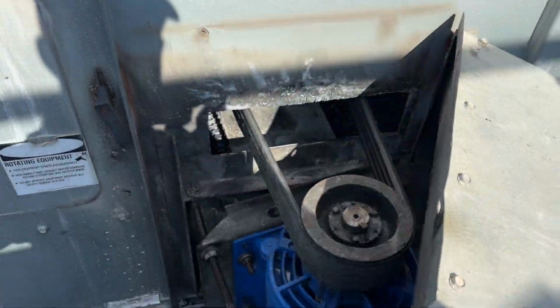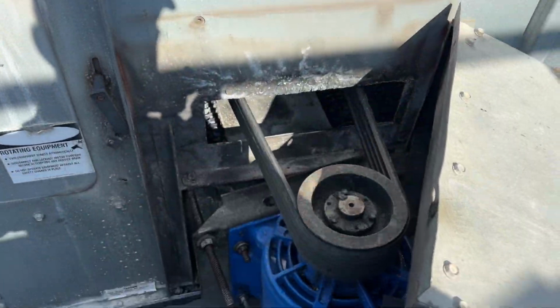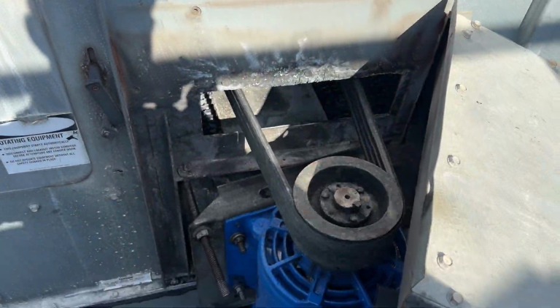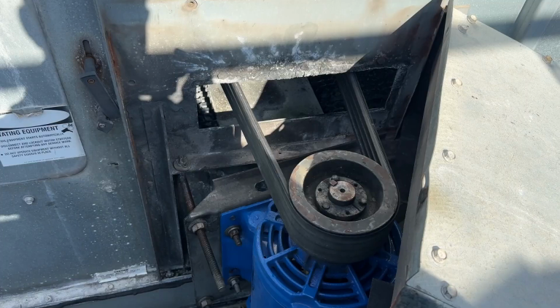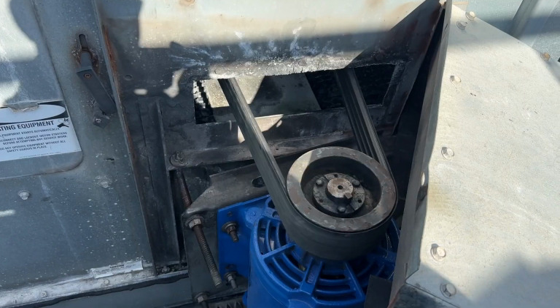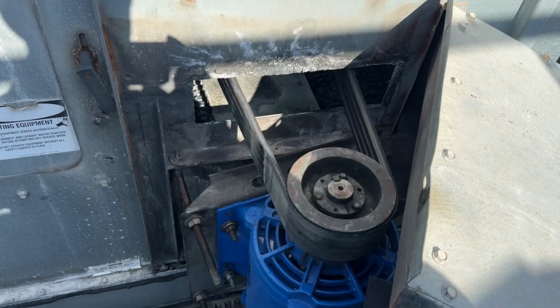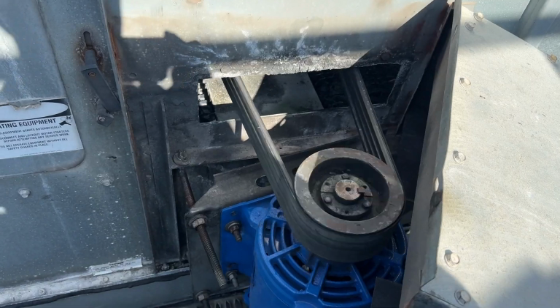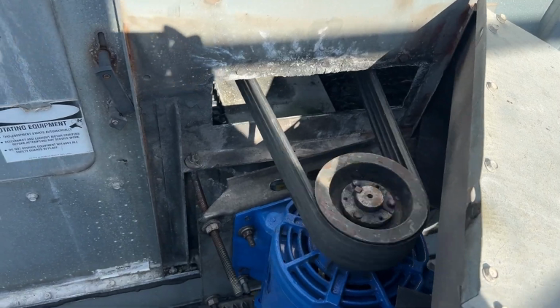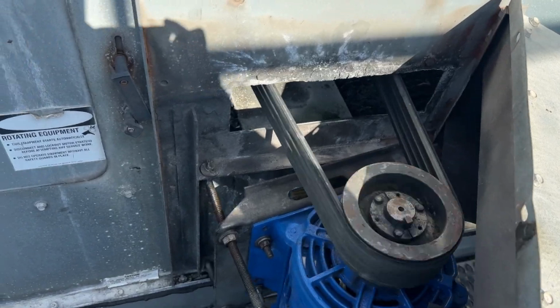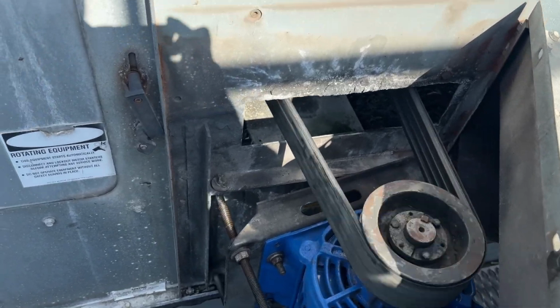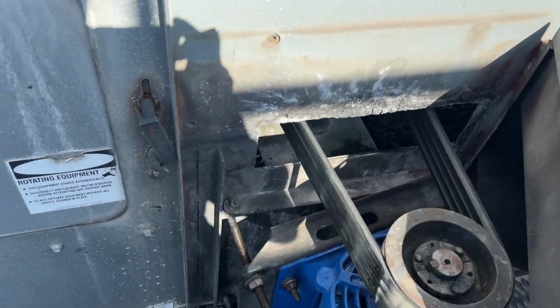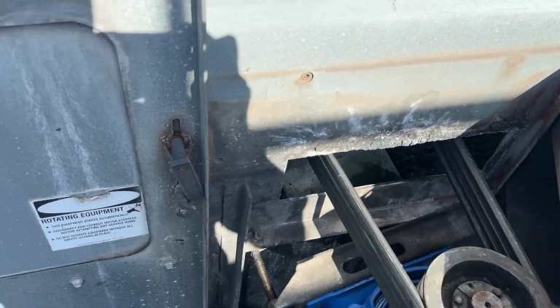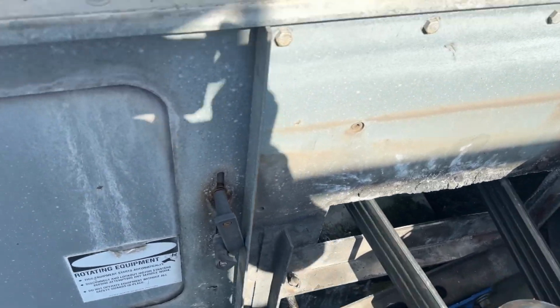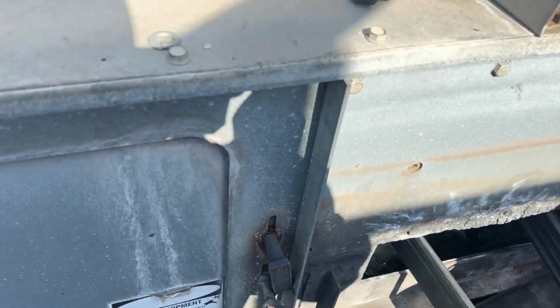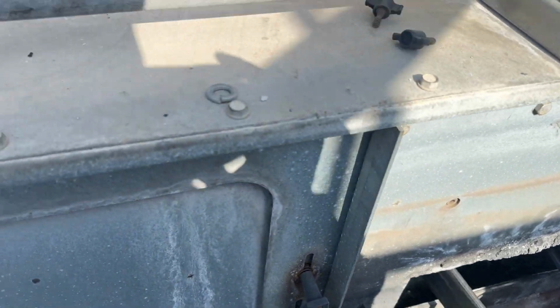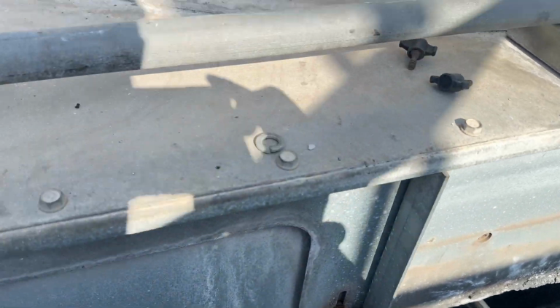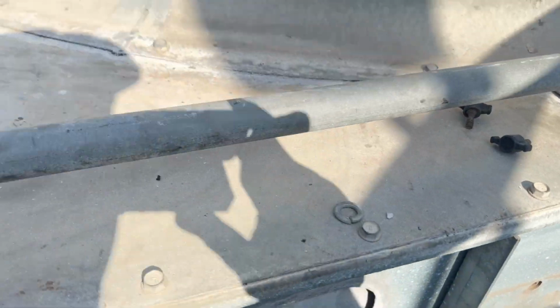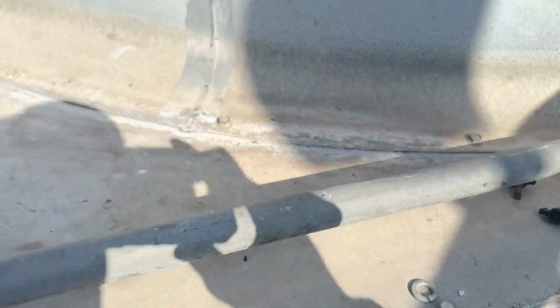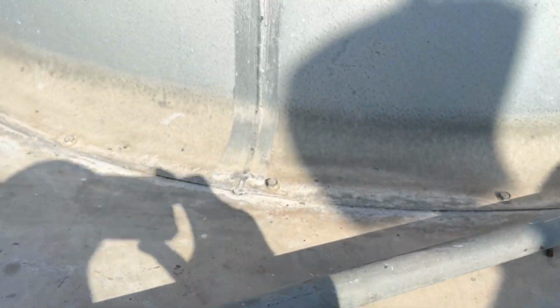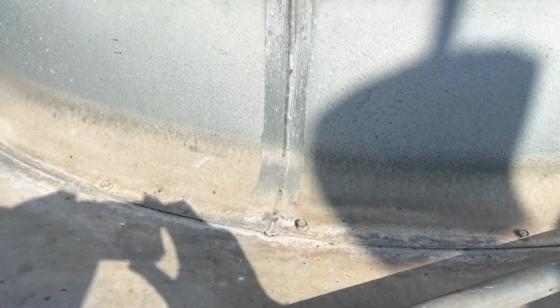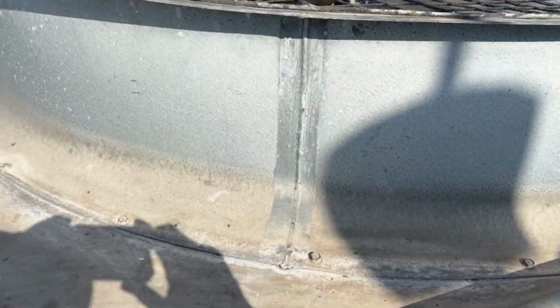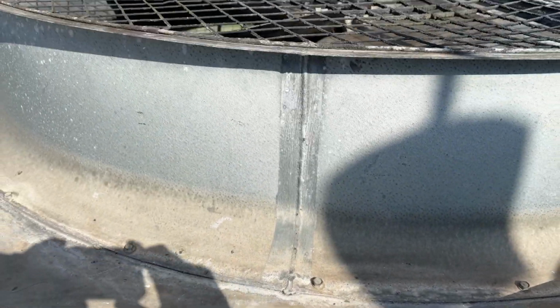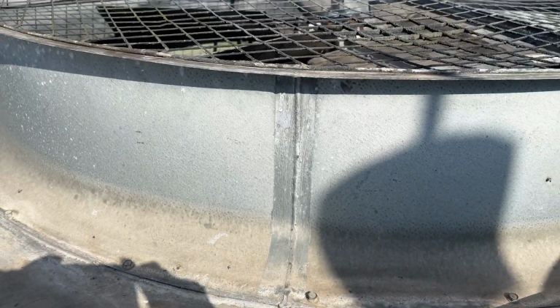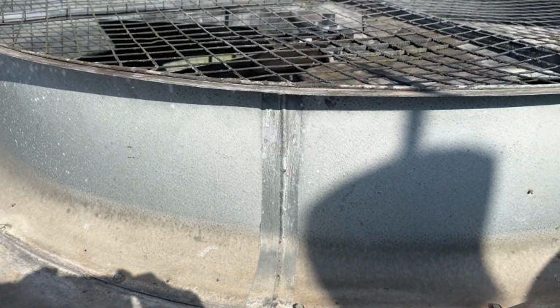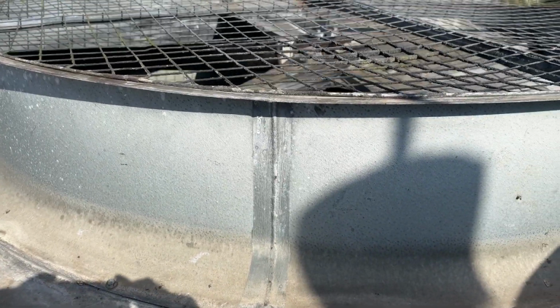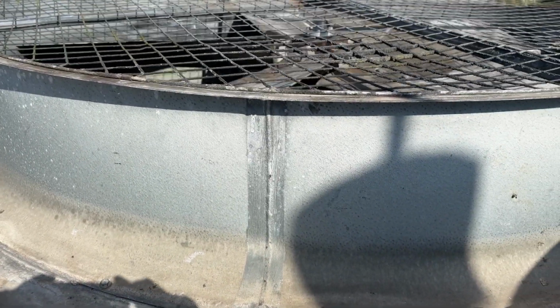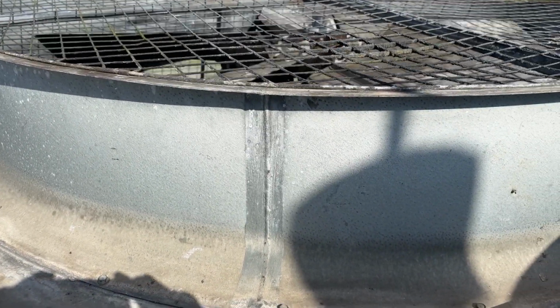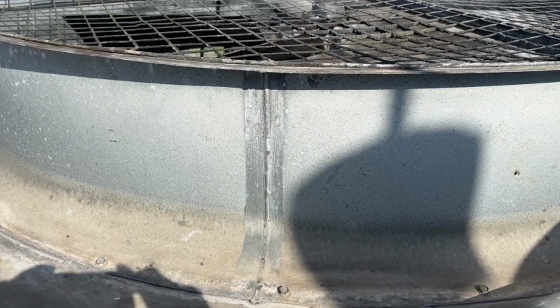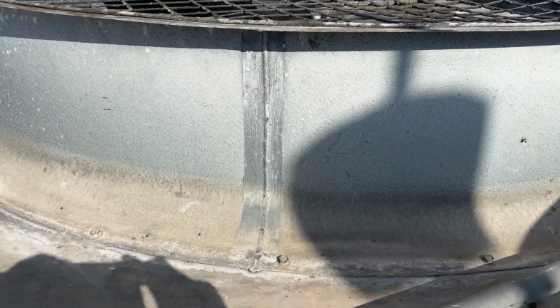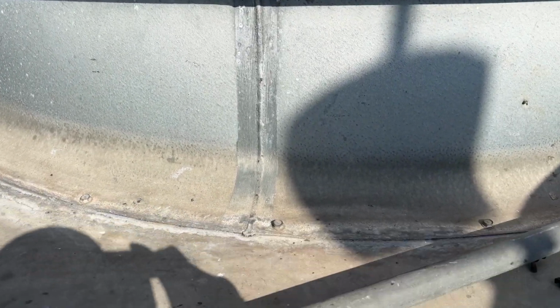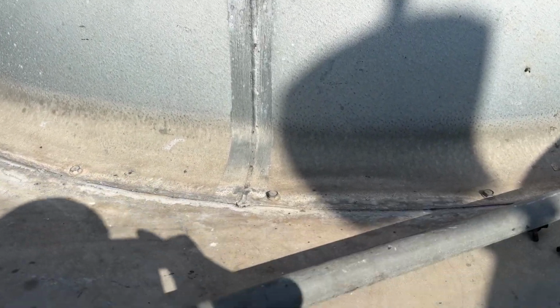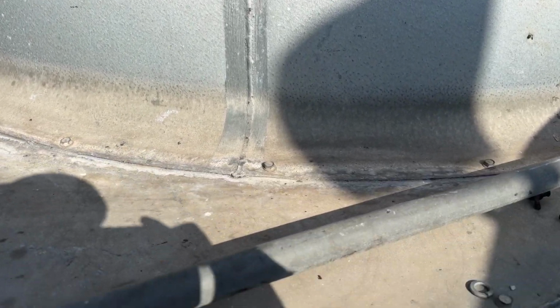Running smooth as silk now. She'll live to see another day, I guess.